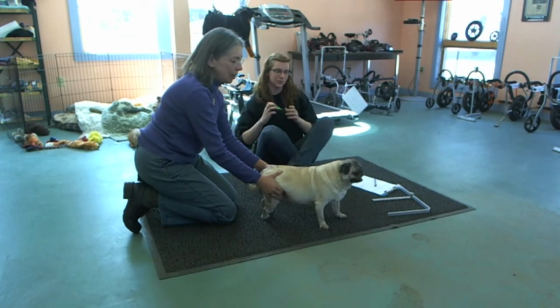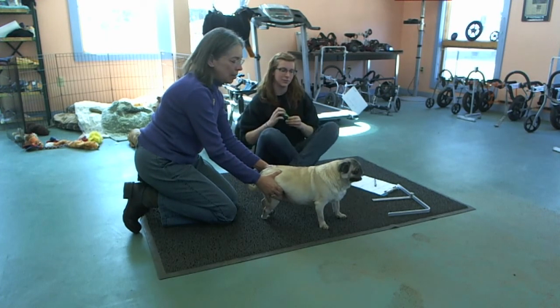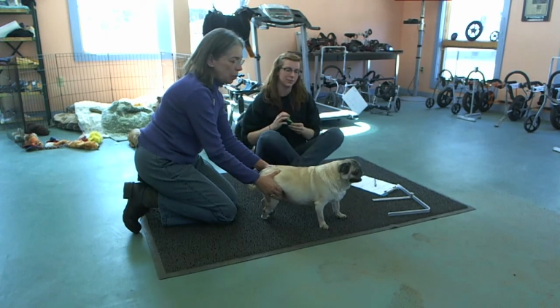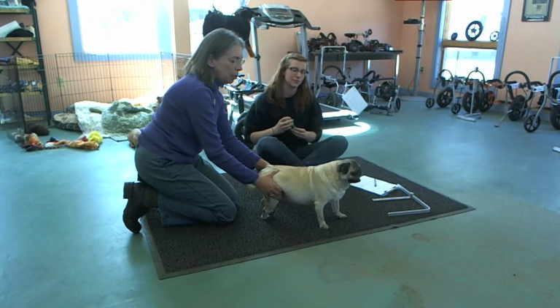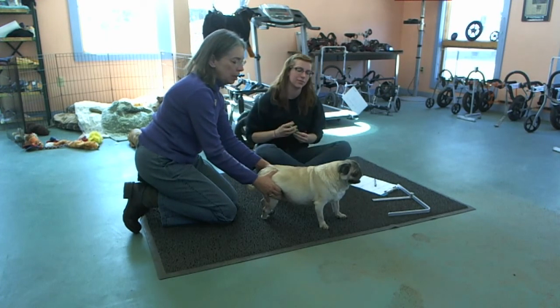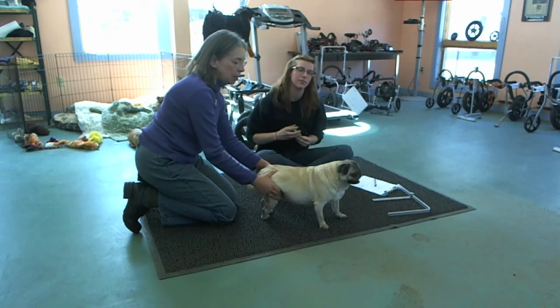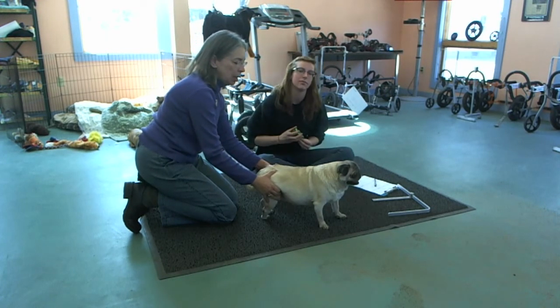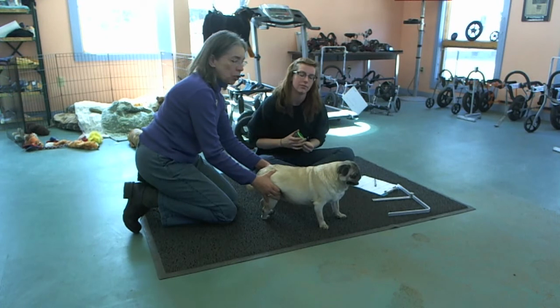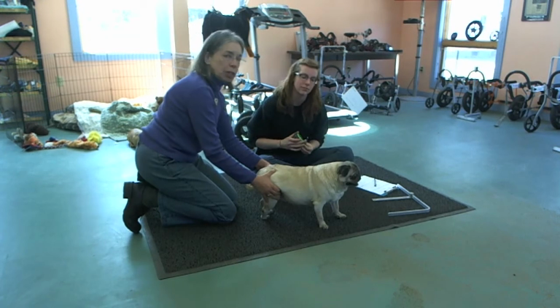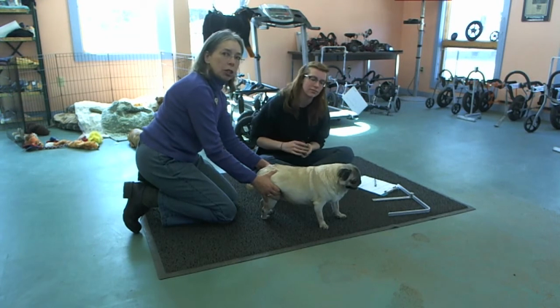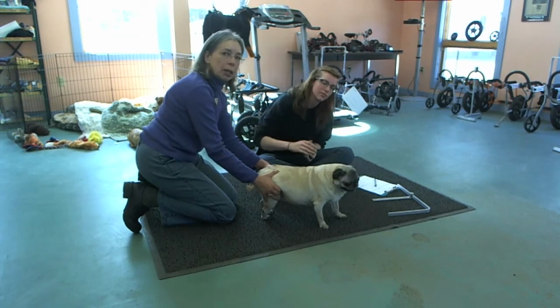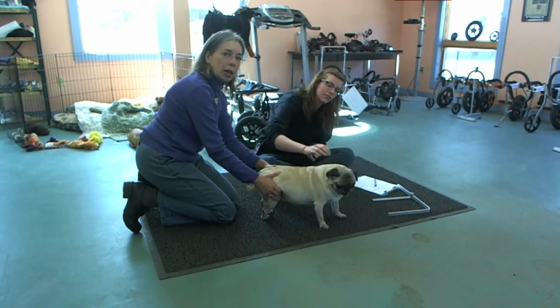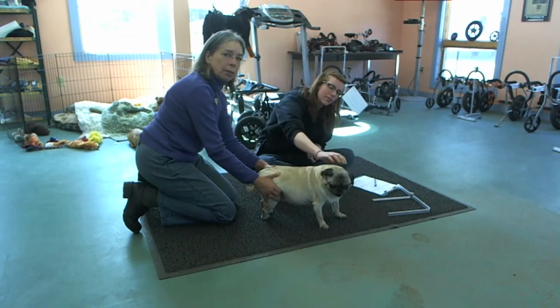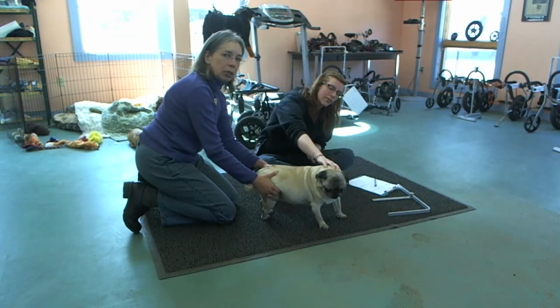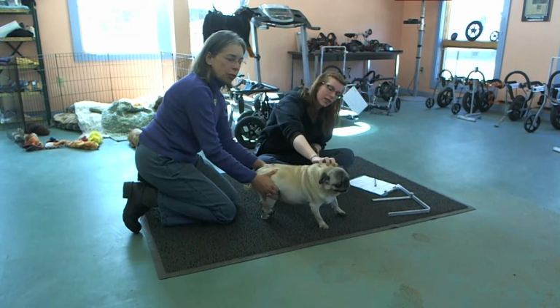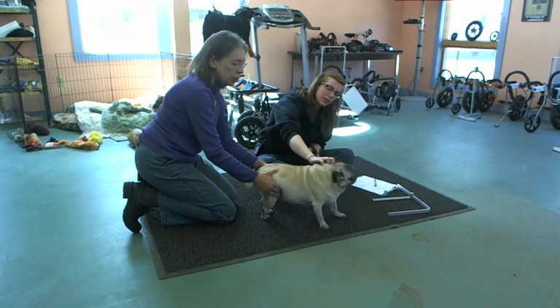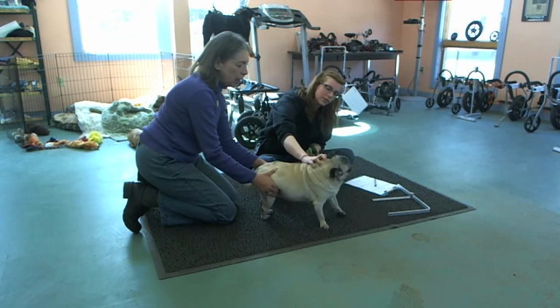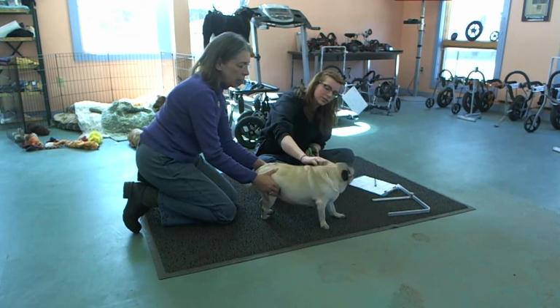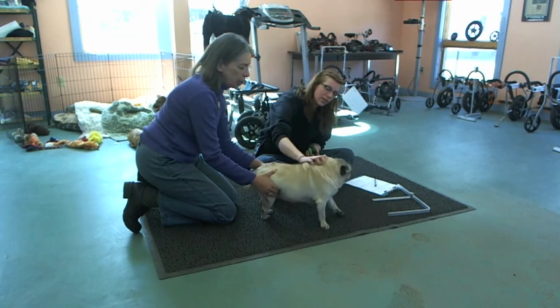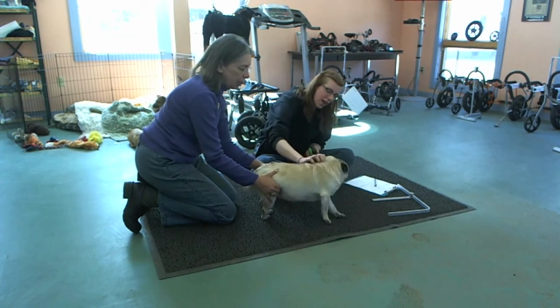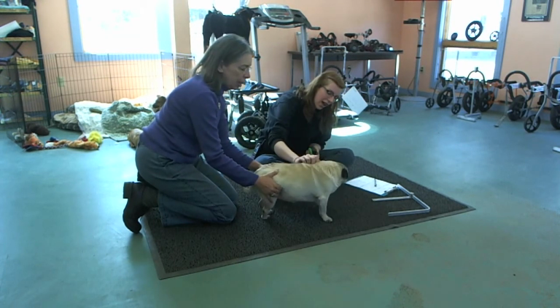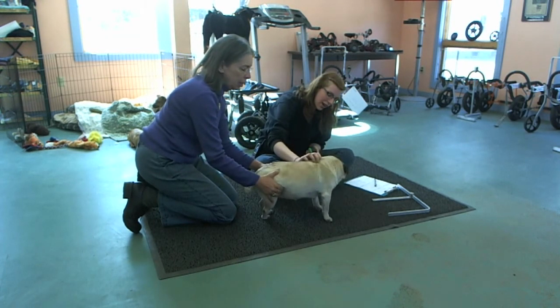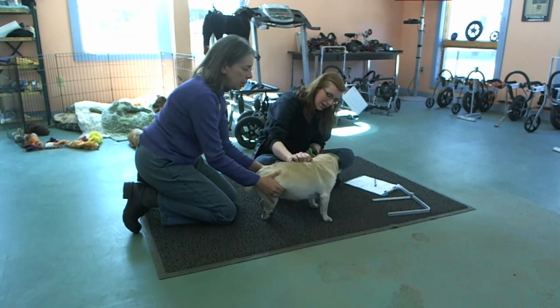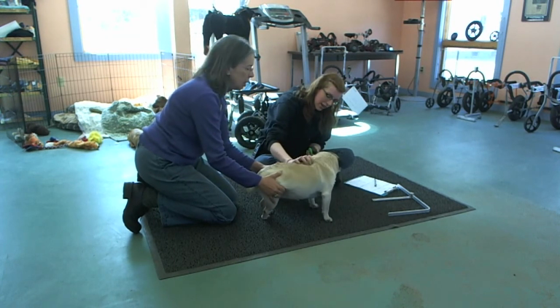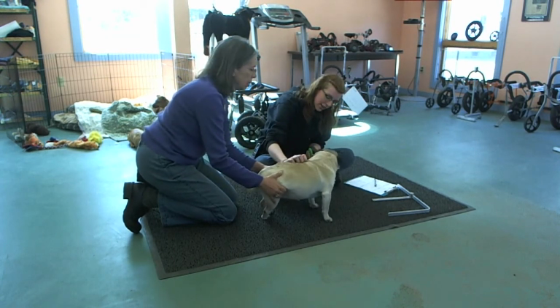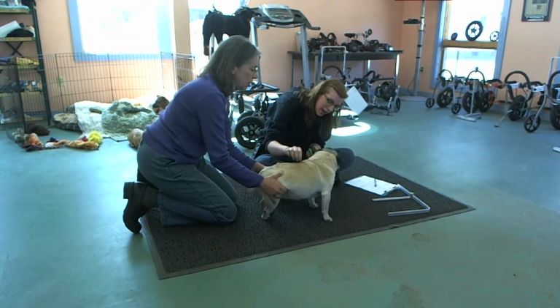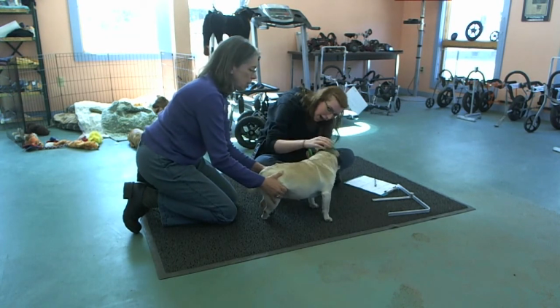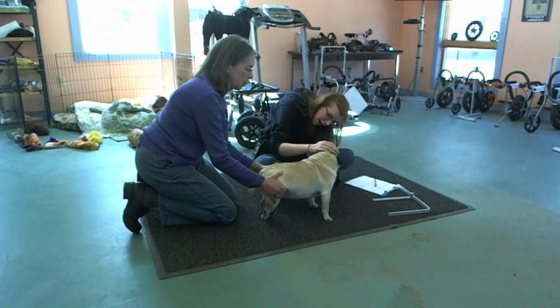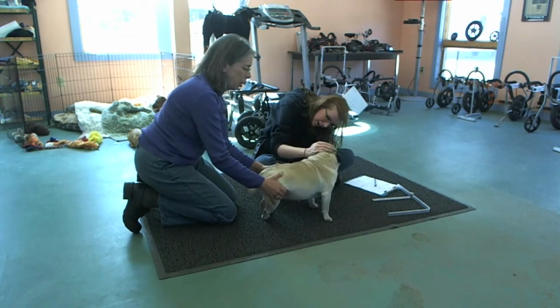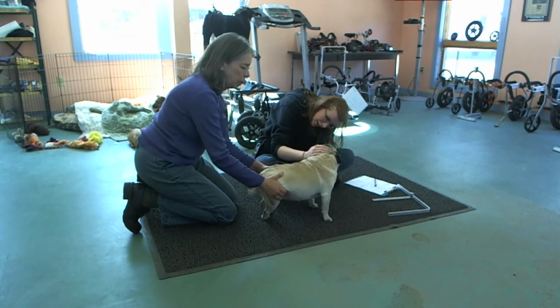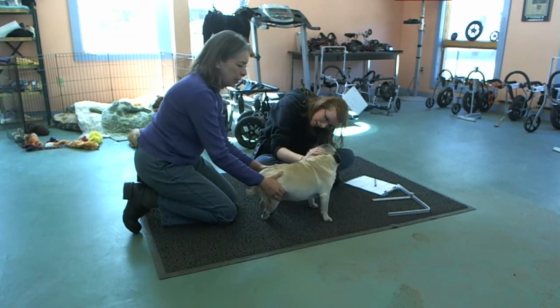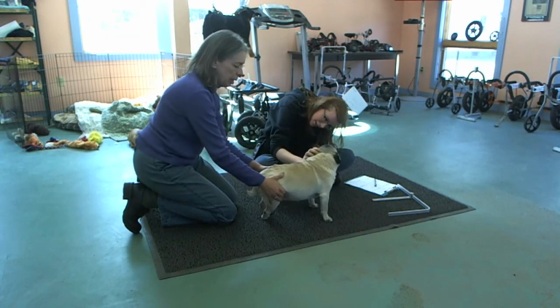We're doing a little demonstration about how to measure a dog here. We have Kayla — she's a little pug.